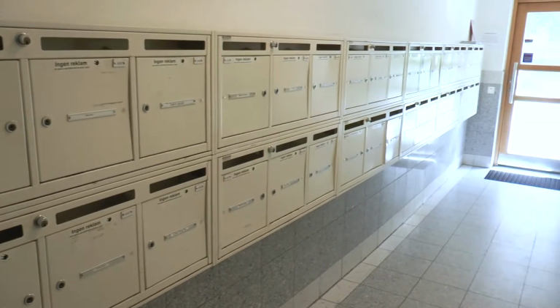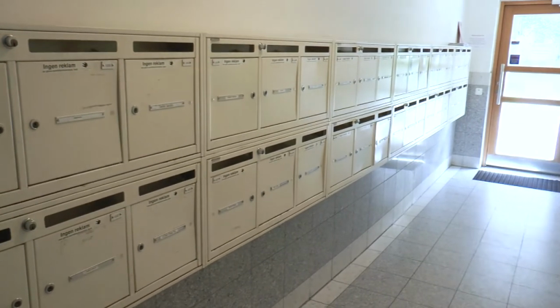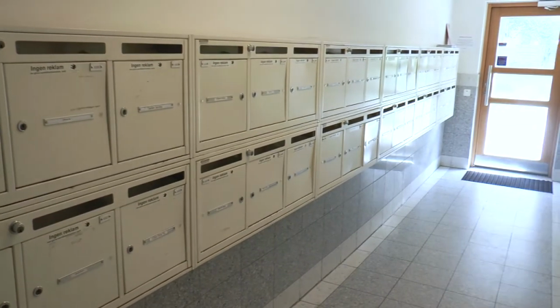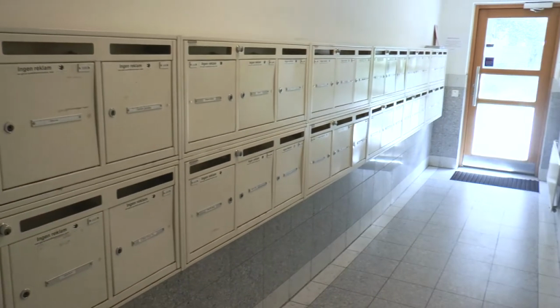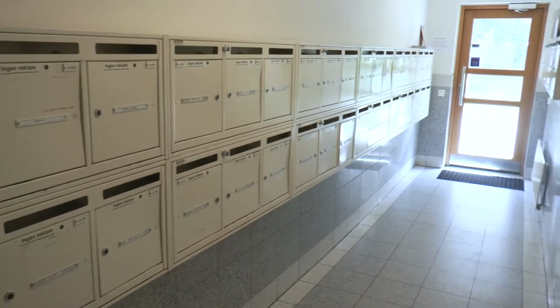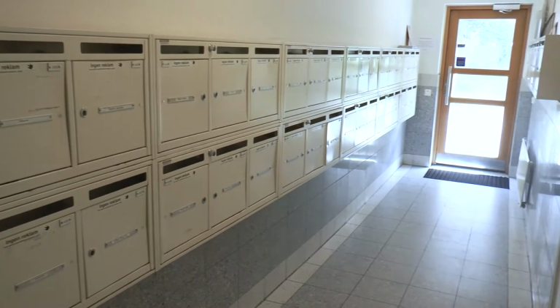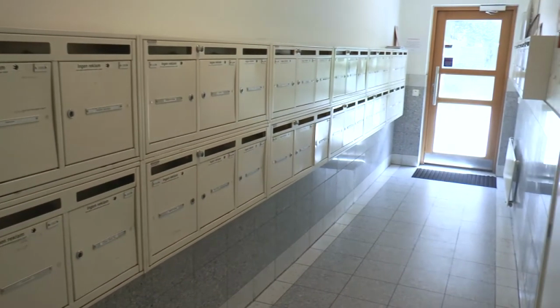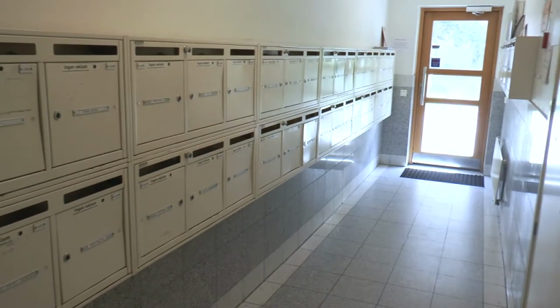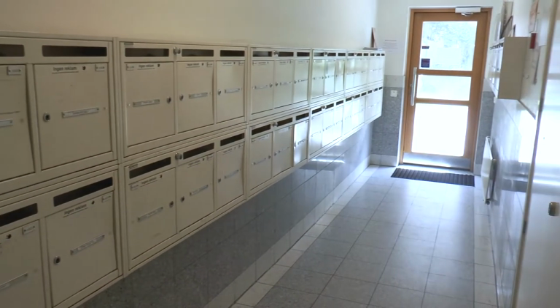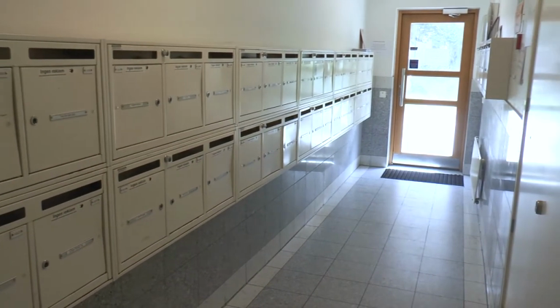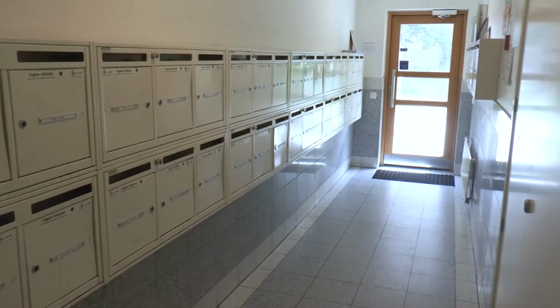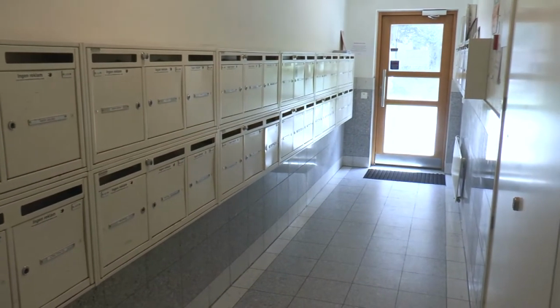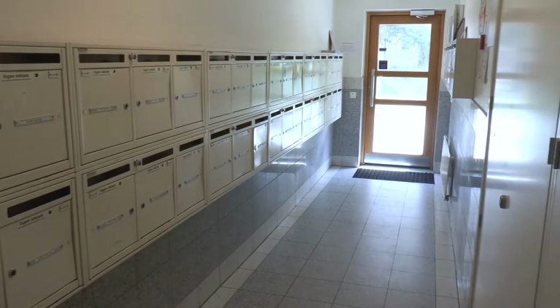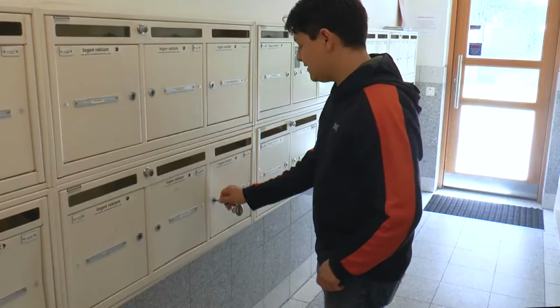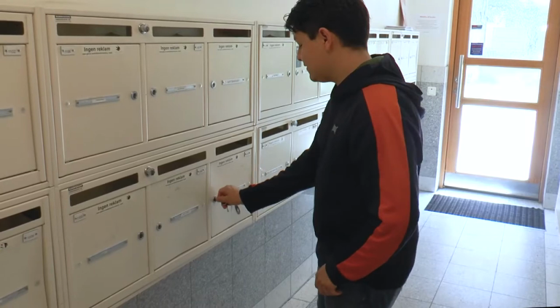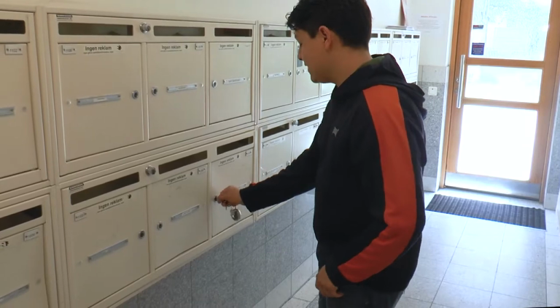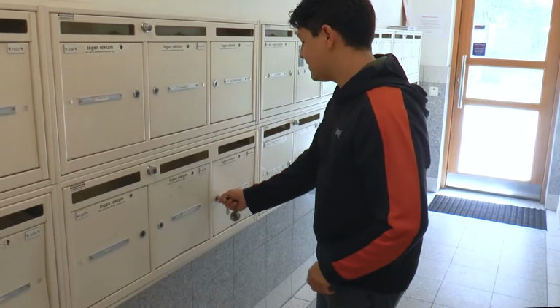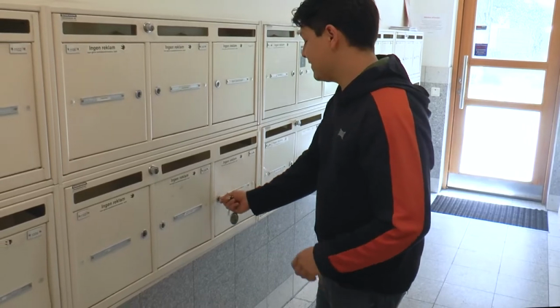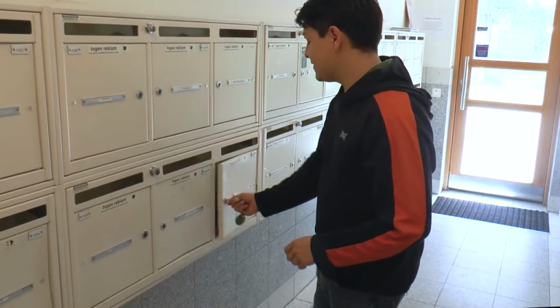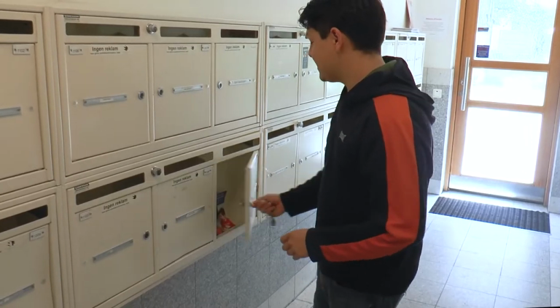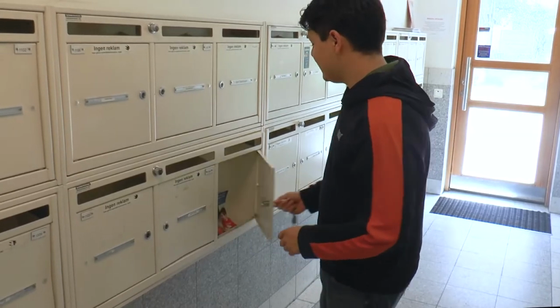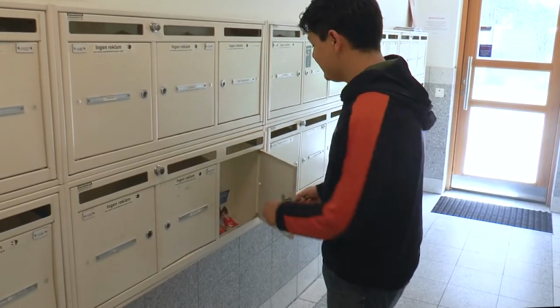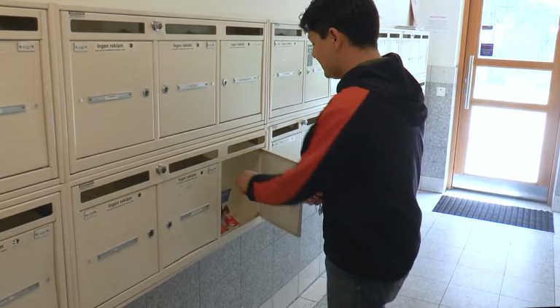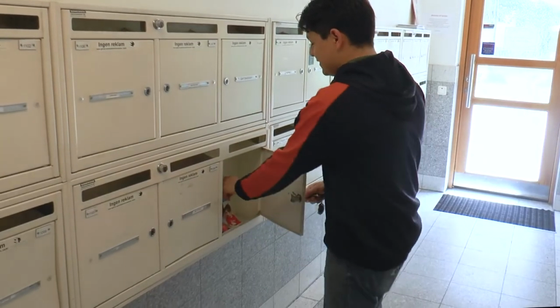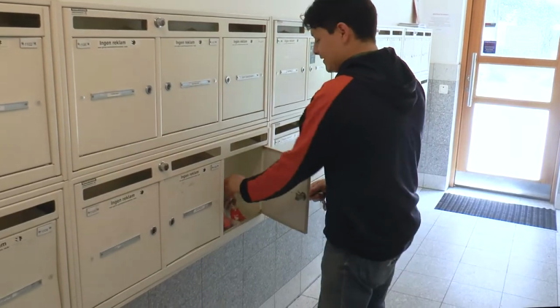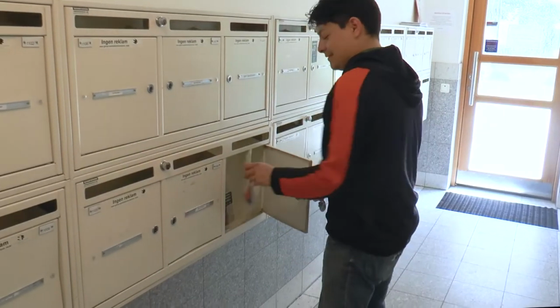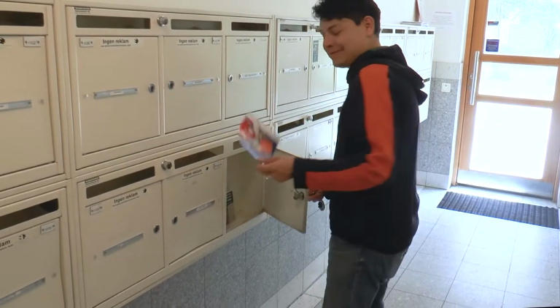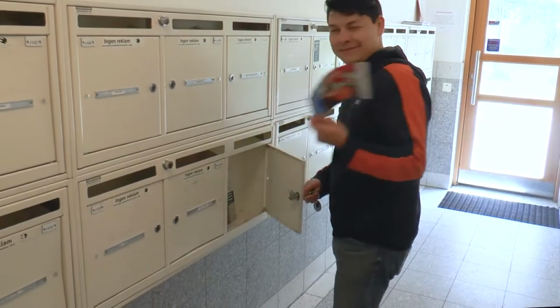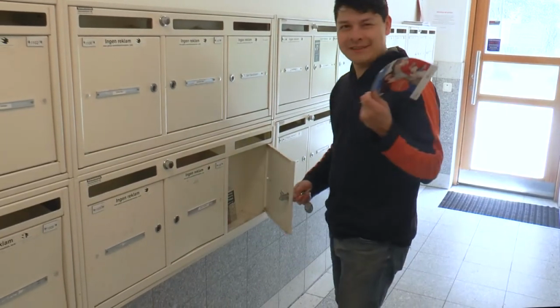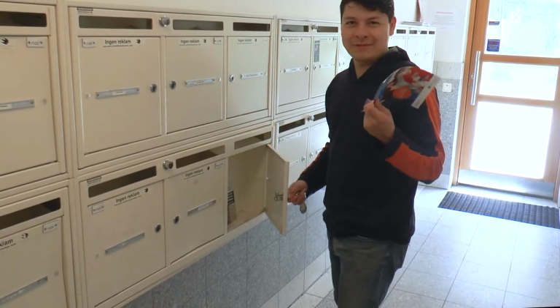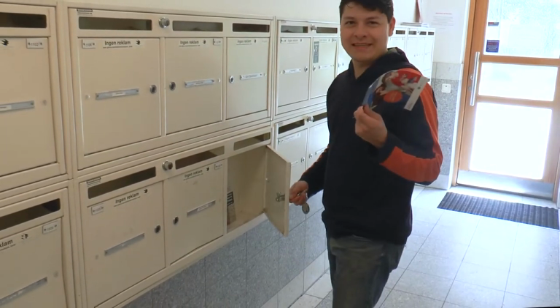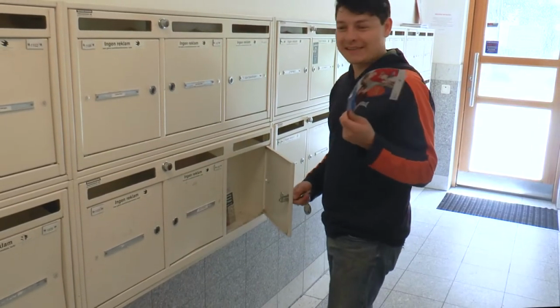Everybody has their own letterbox. Let's take a look inside and see our mail here.